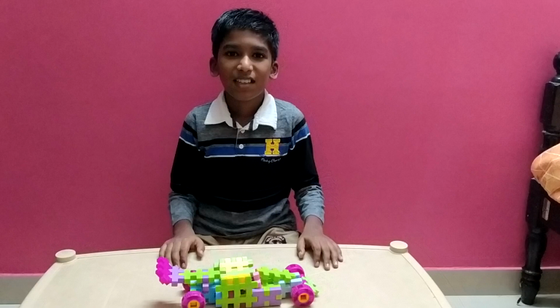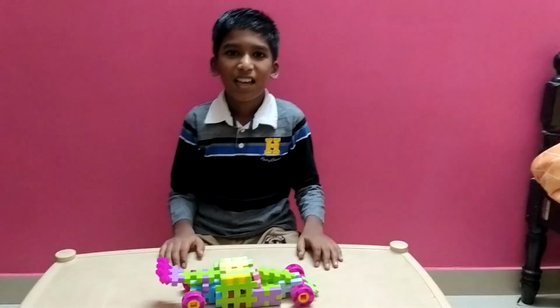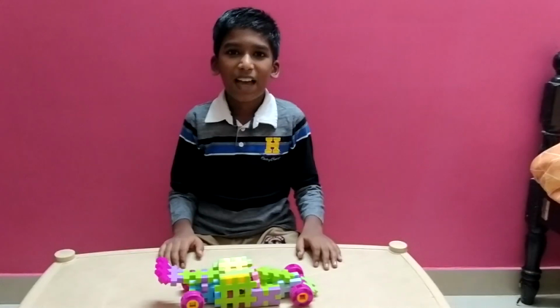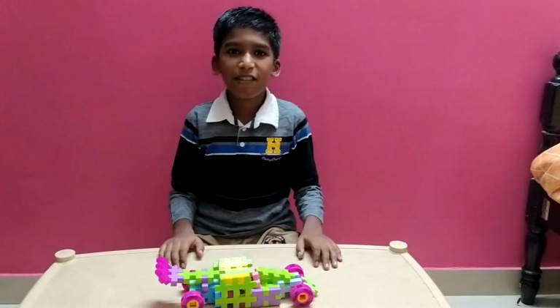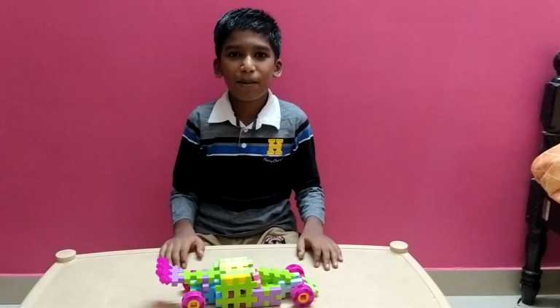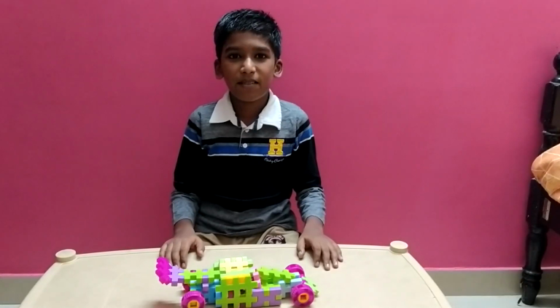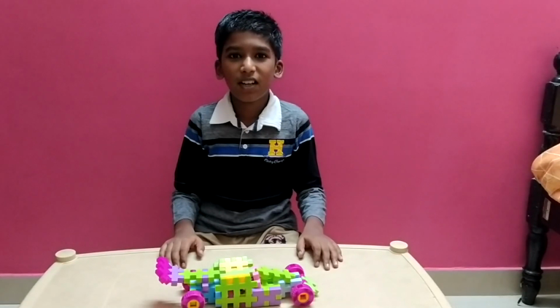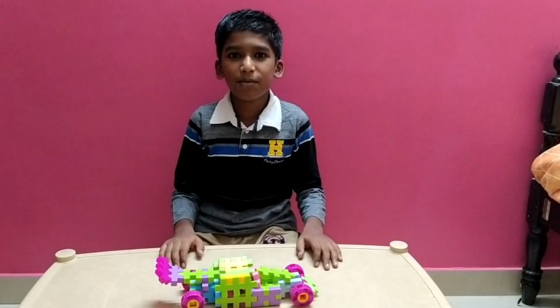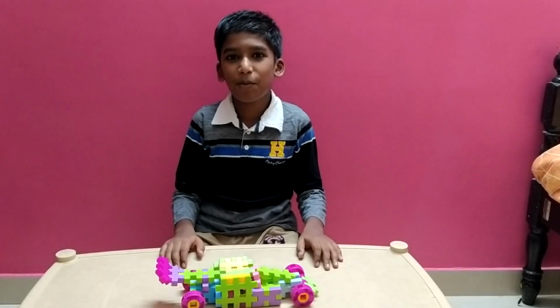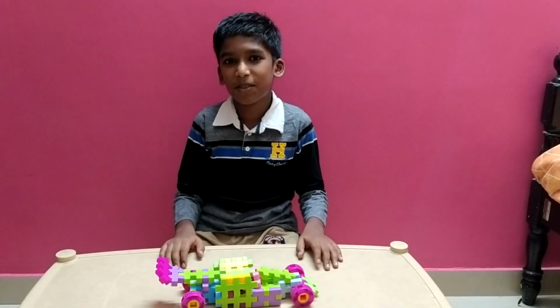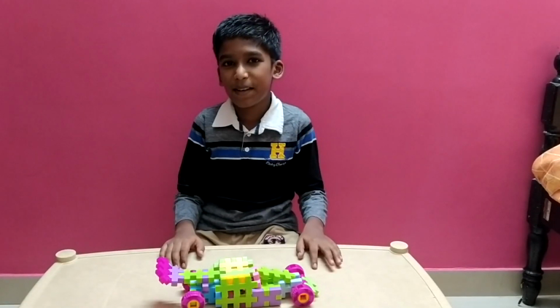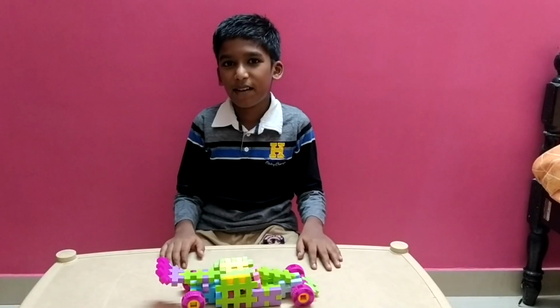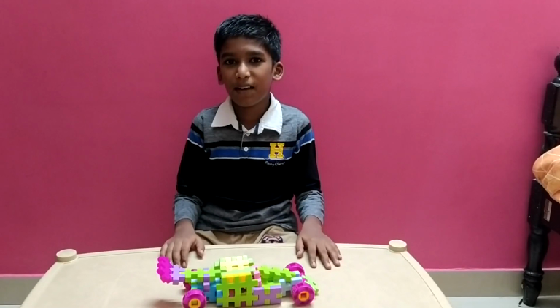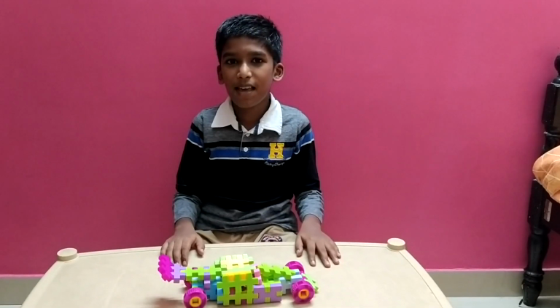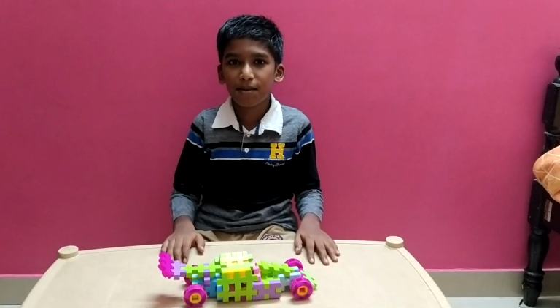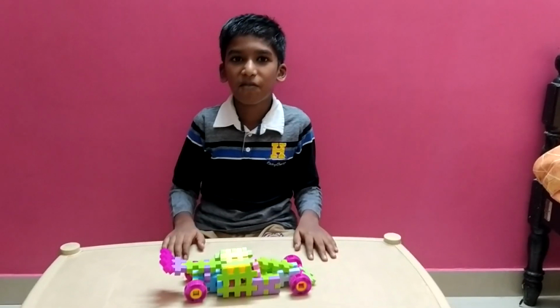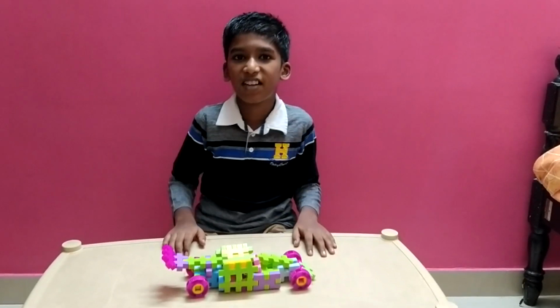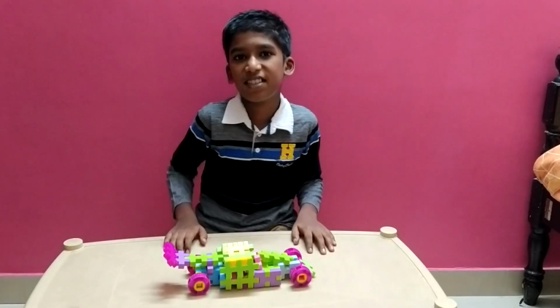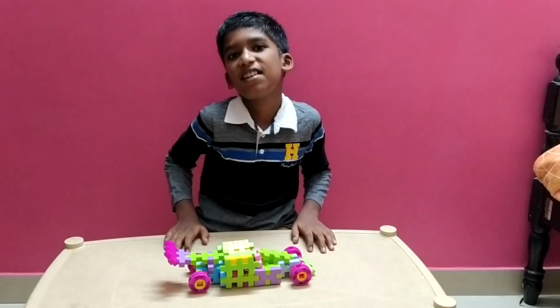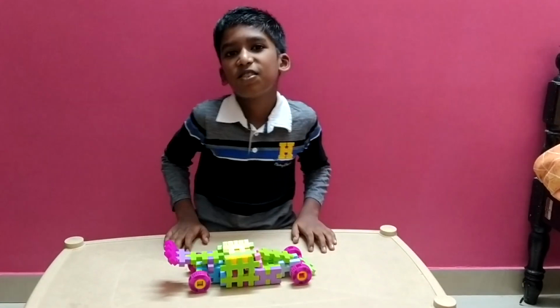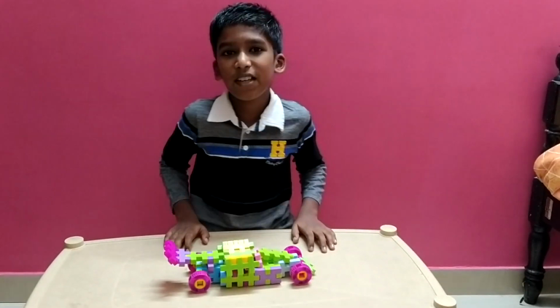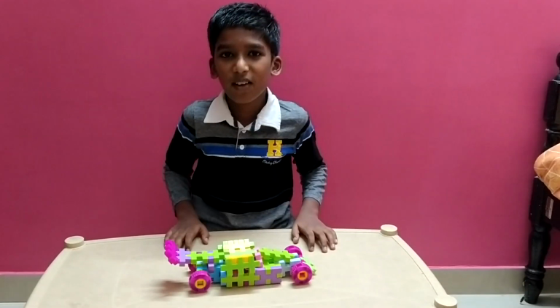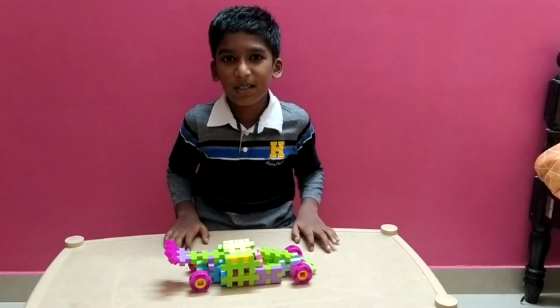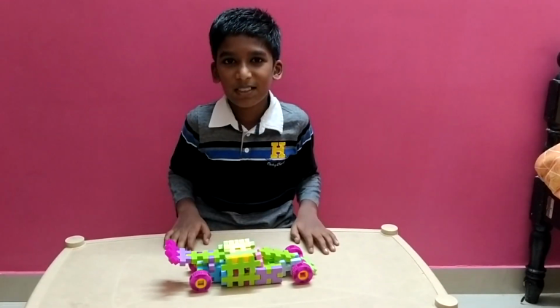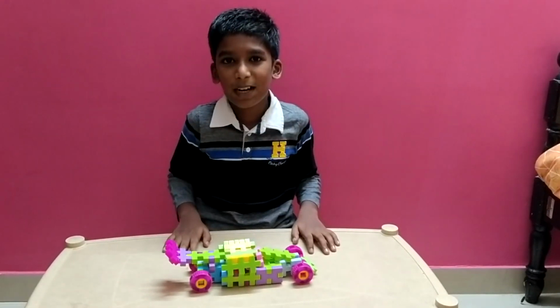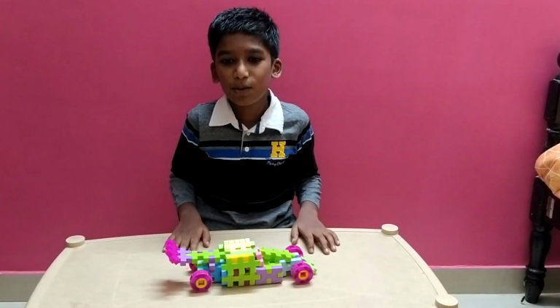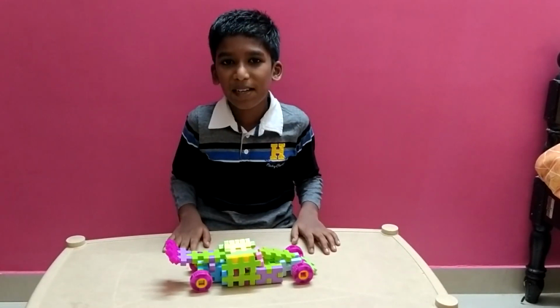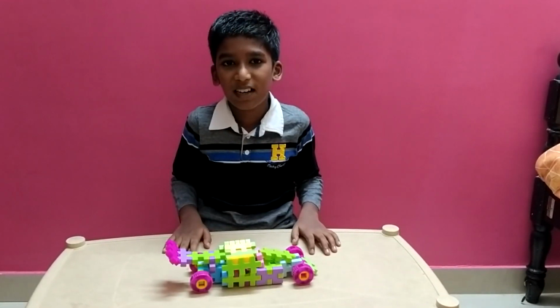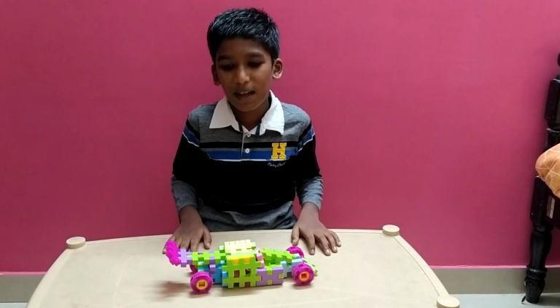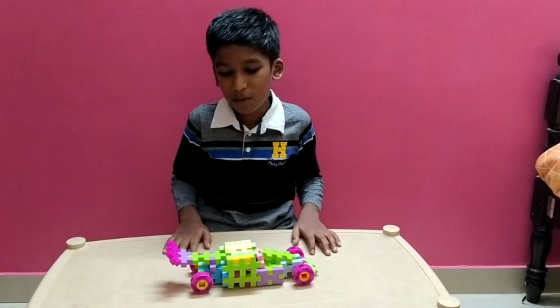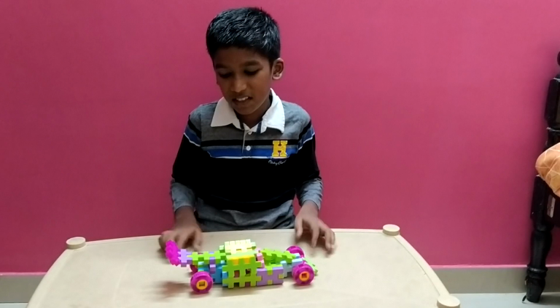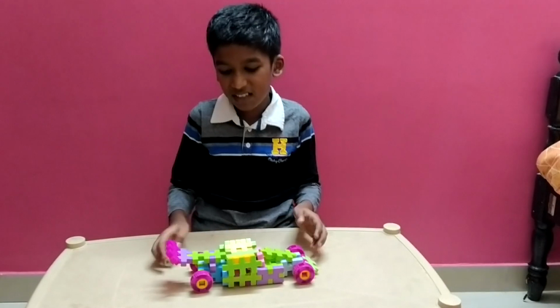Hello everybody, welcome to Bloxmania. My name is Abel Francis. Today we are going to see how to make a Lamborghini.